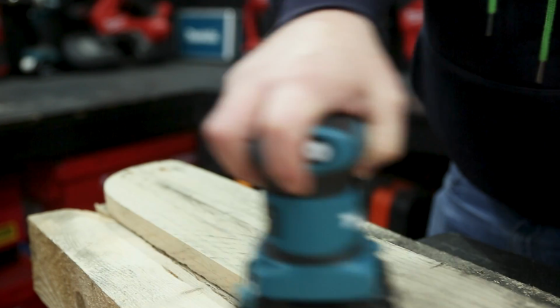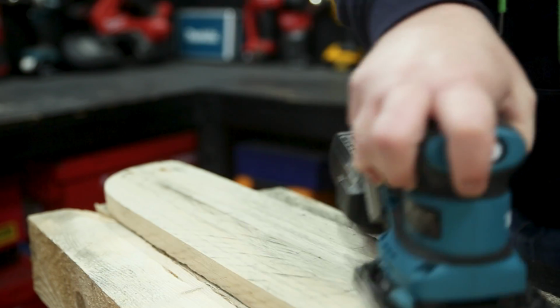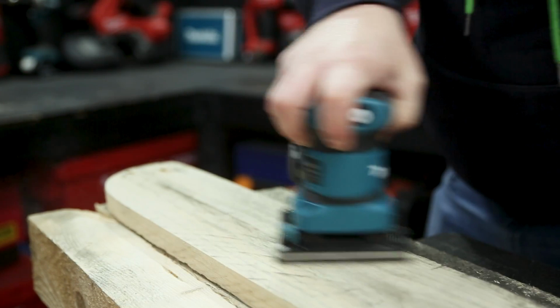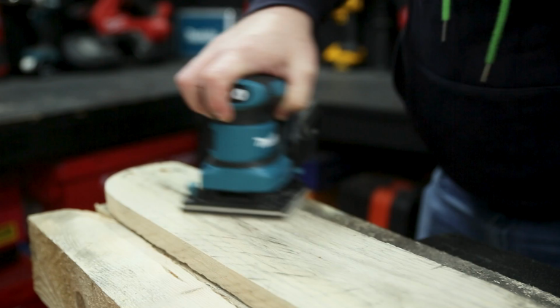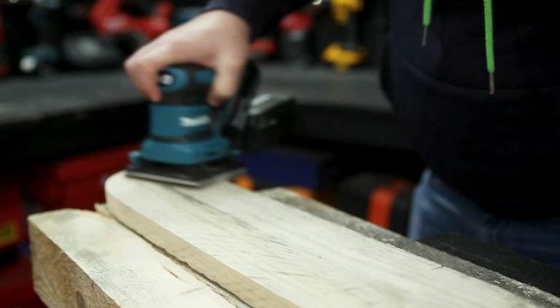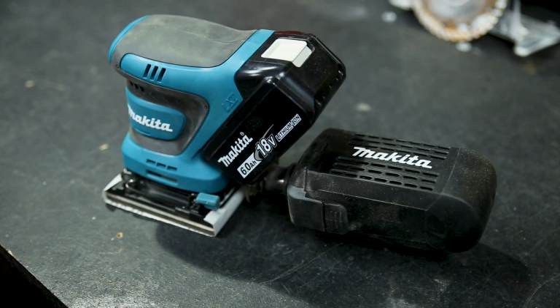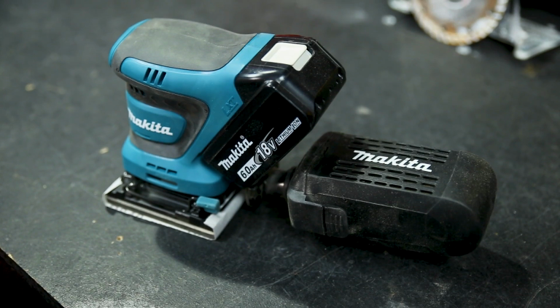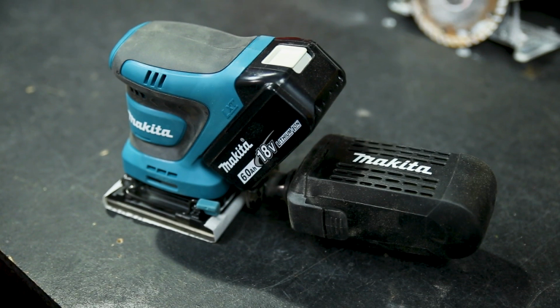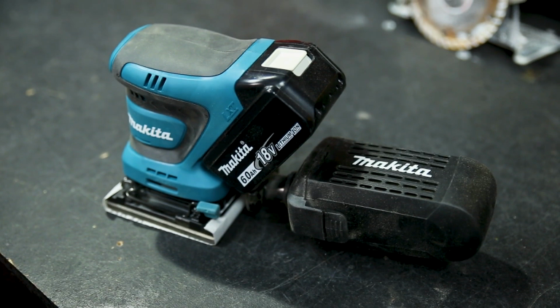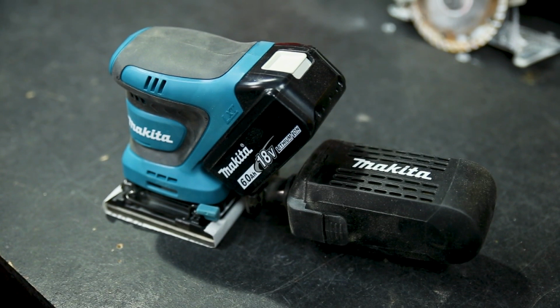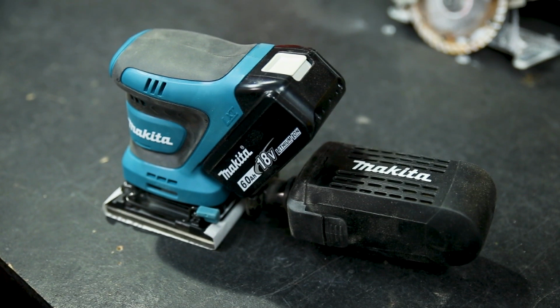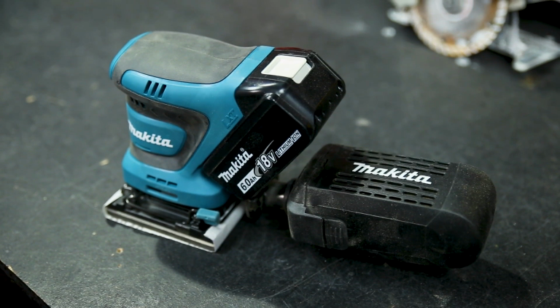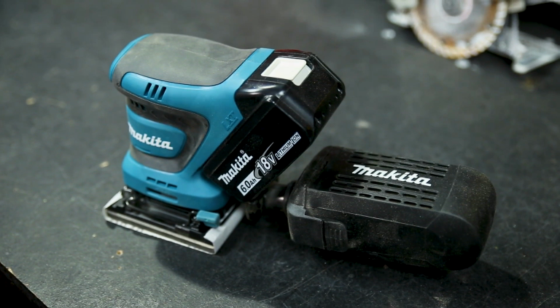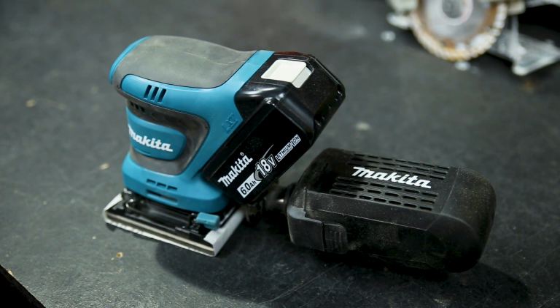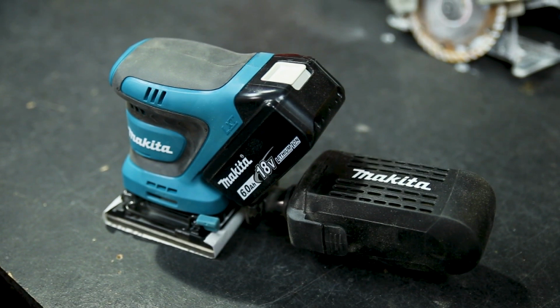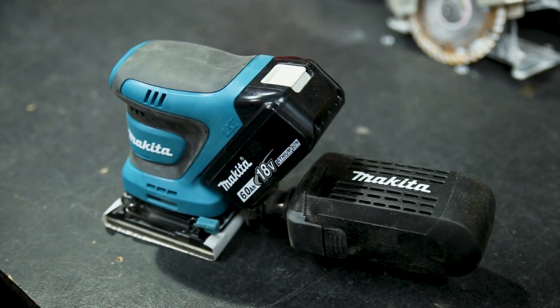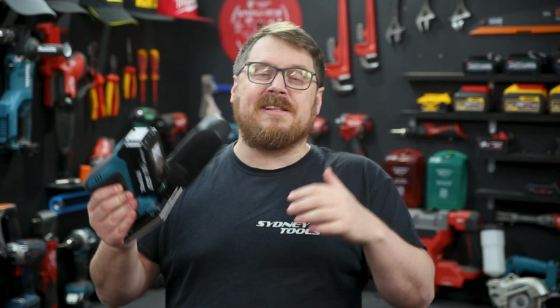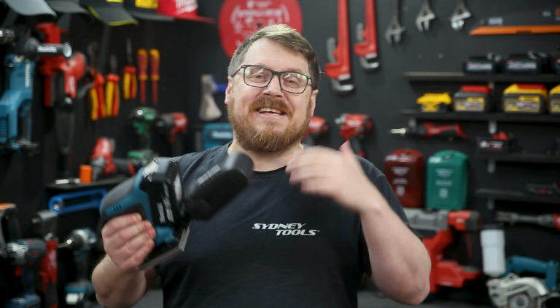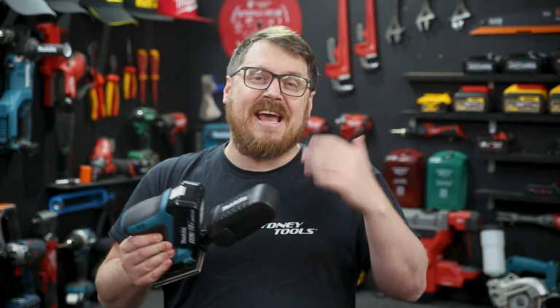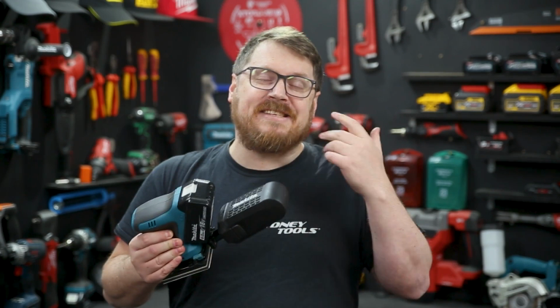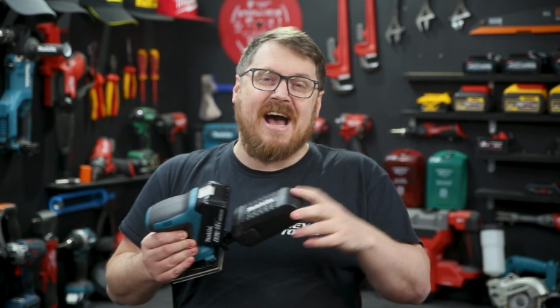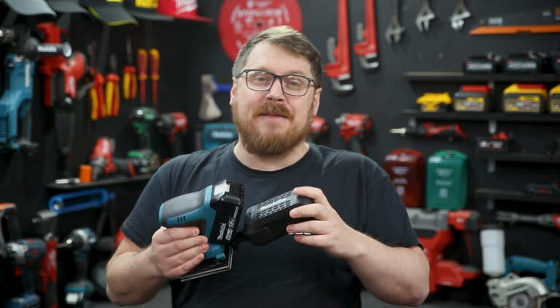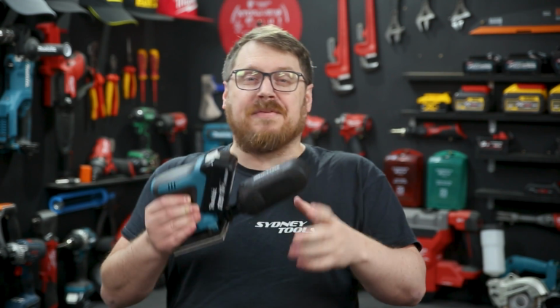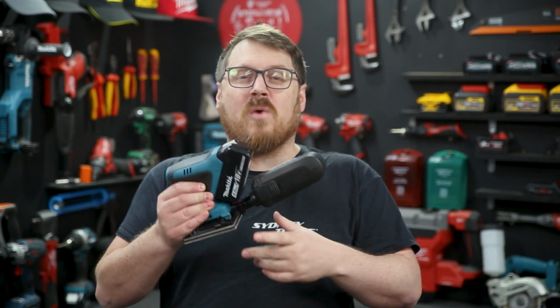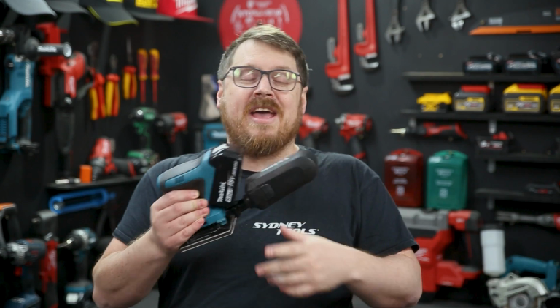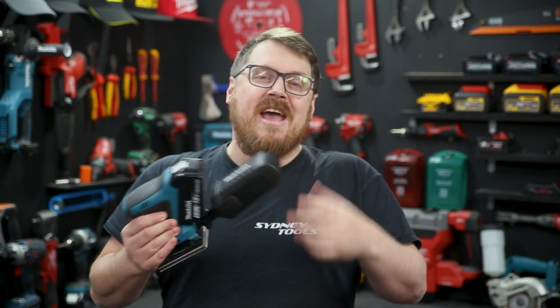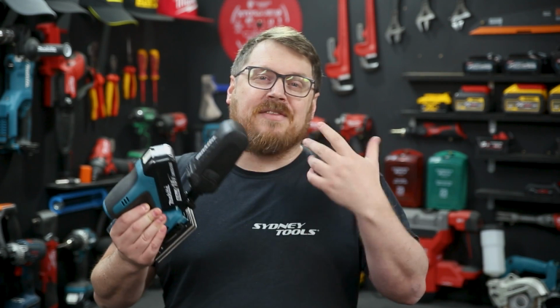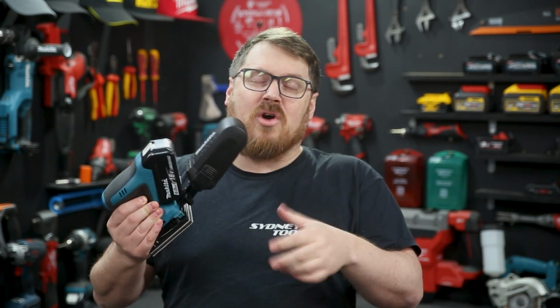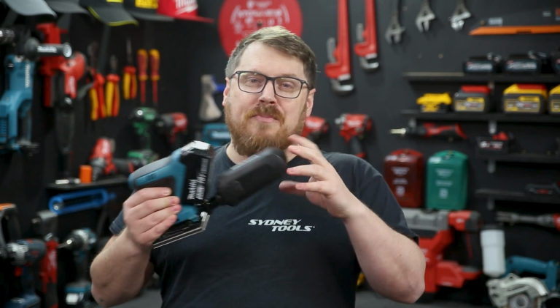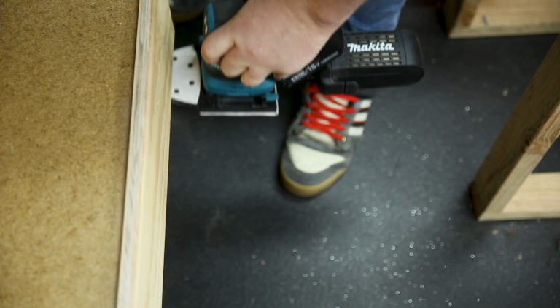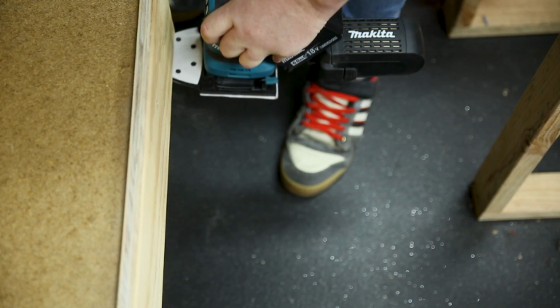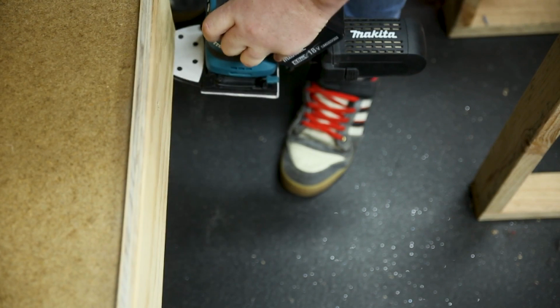The sander comes with a dust box and a dust bag inside, as well as an assortment of grits to get you started in both the square and triangle paper formats.